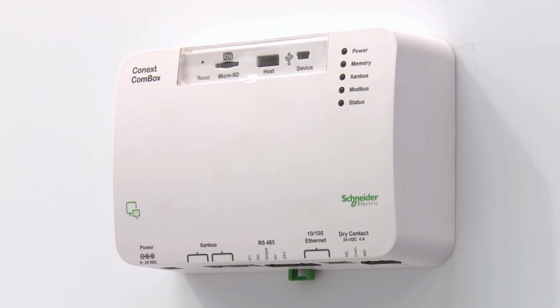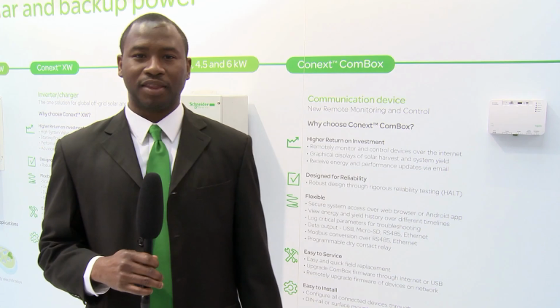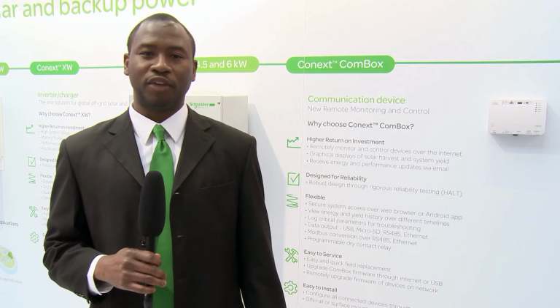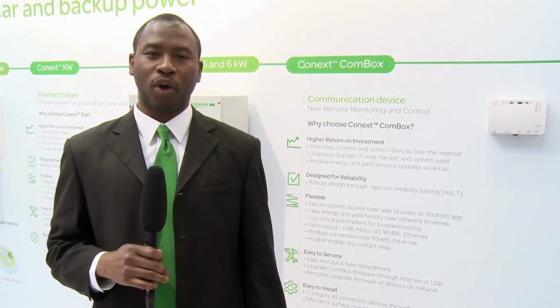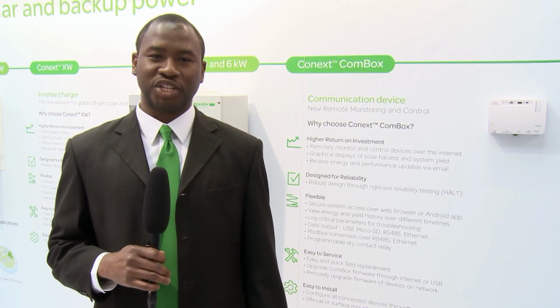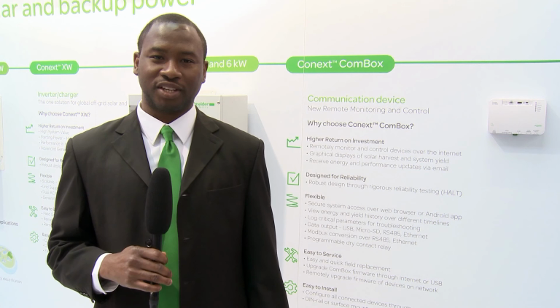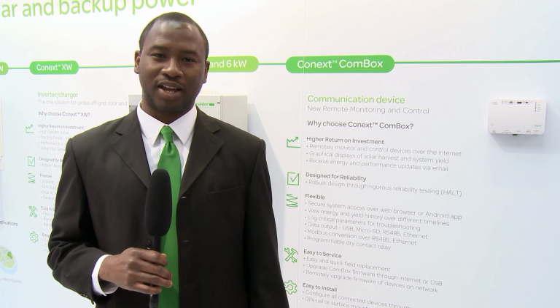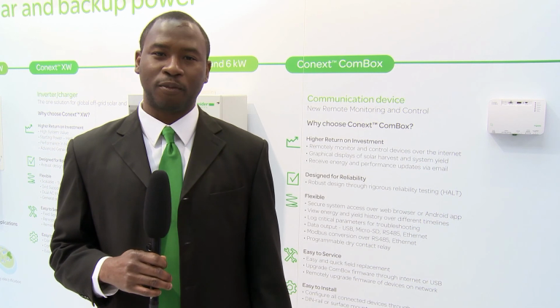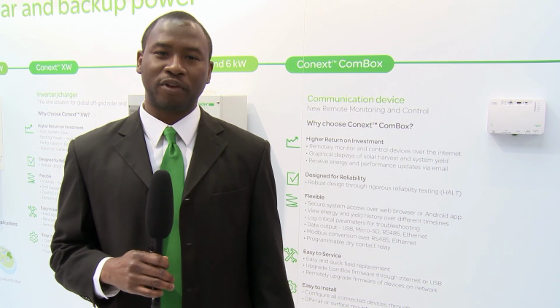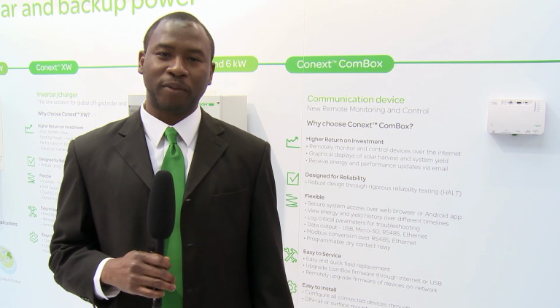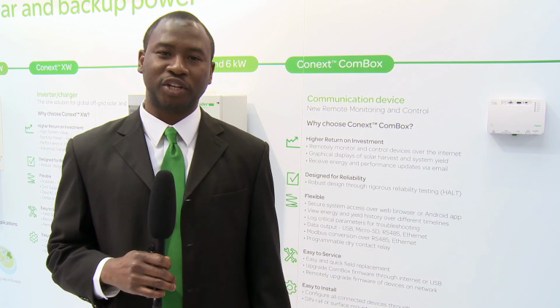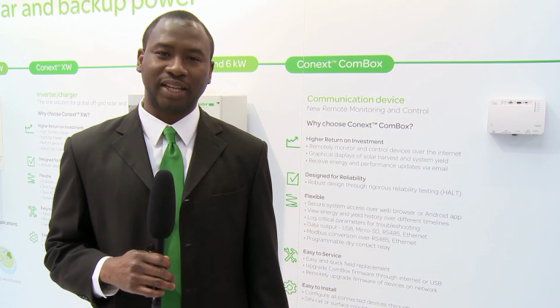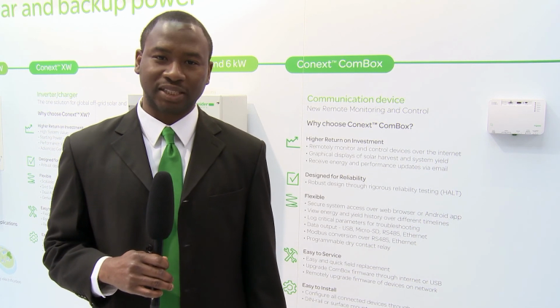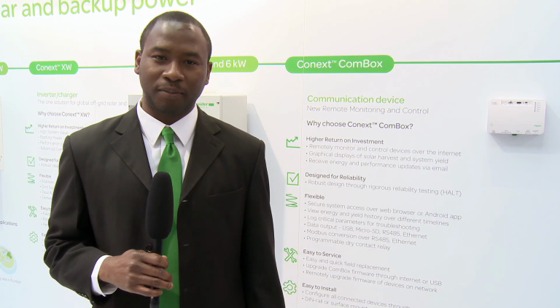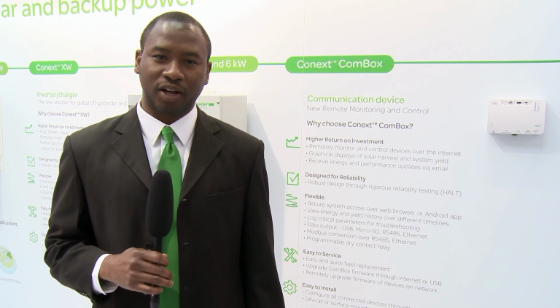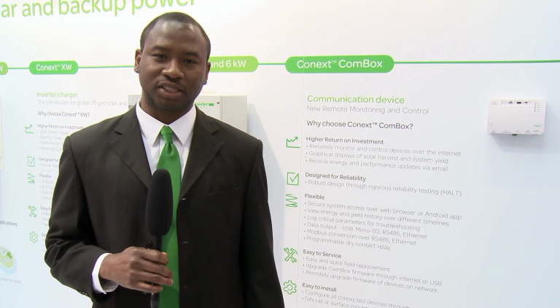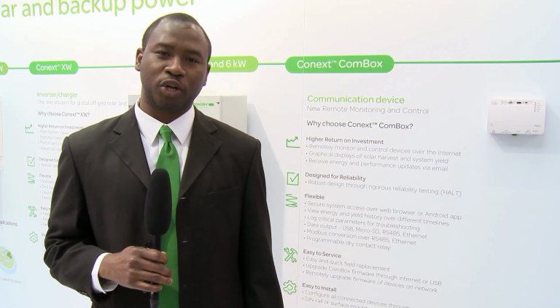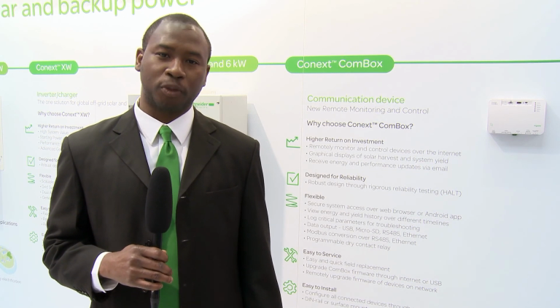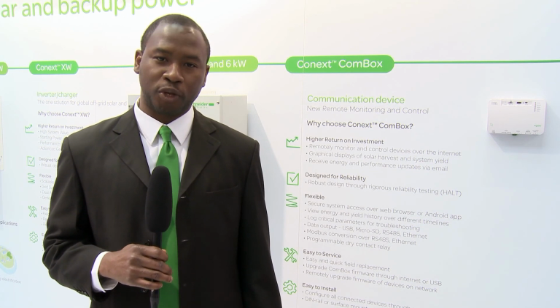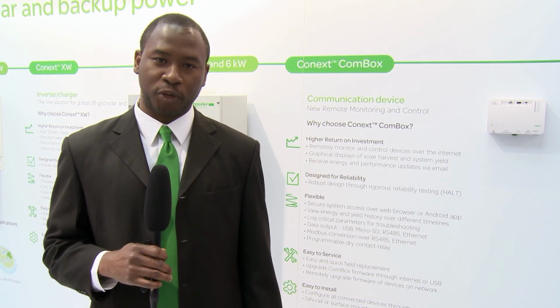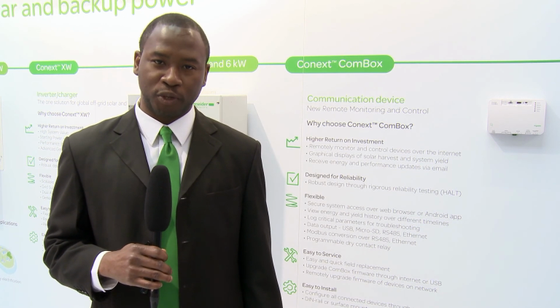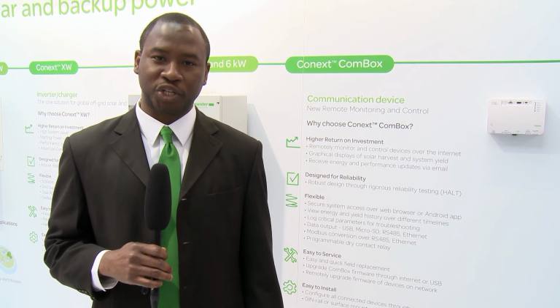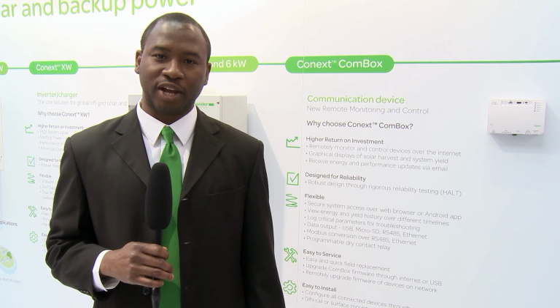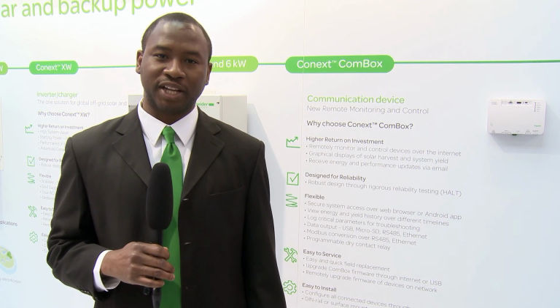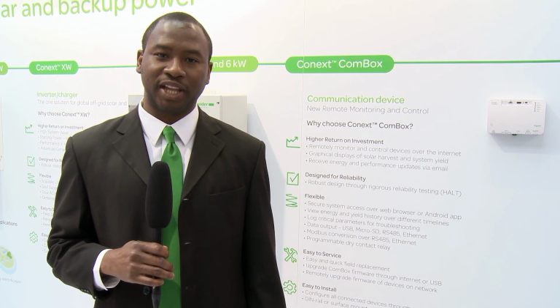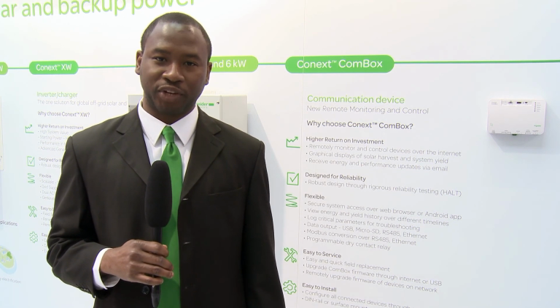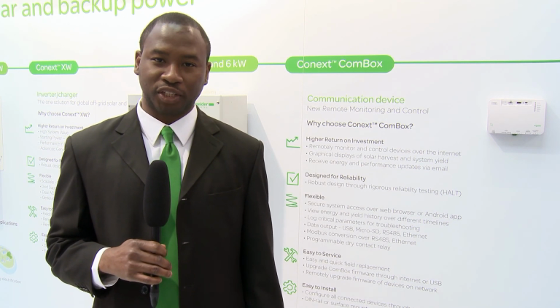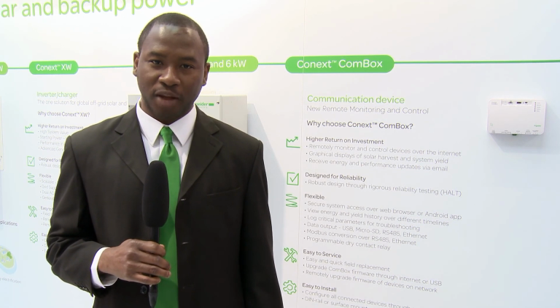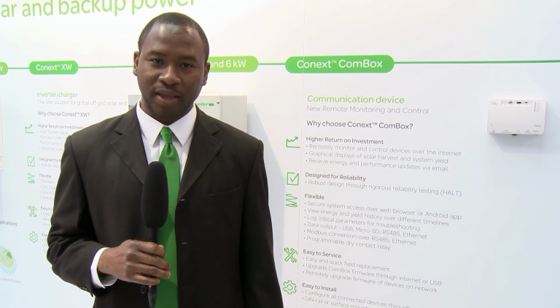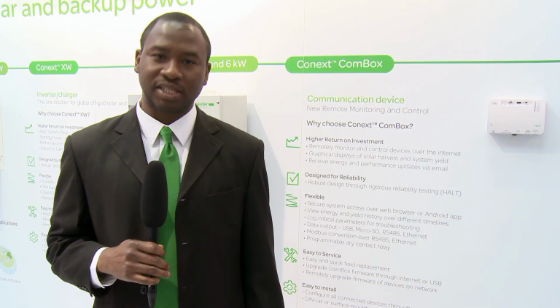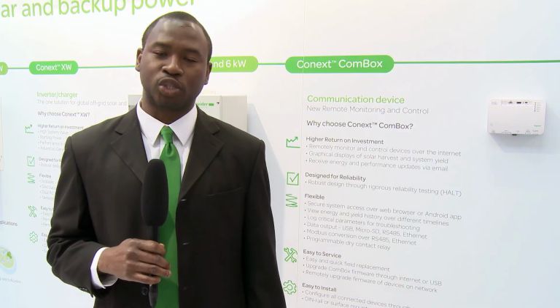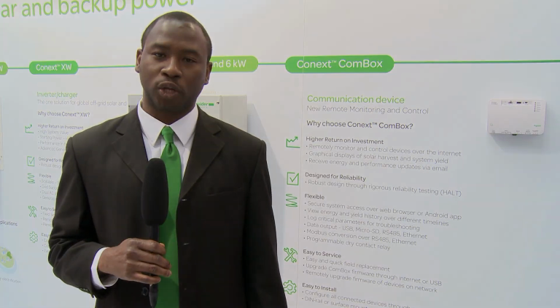Thank you for watching. For more information on the Kinect ComBox, go to www.schneider-electric.com/solar.